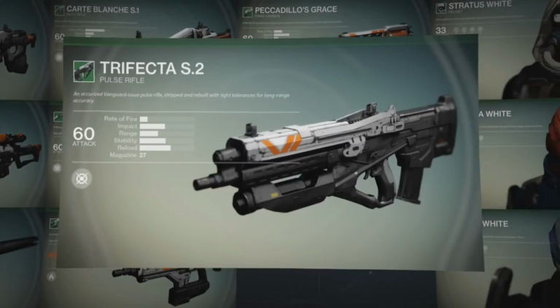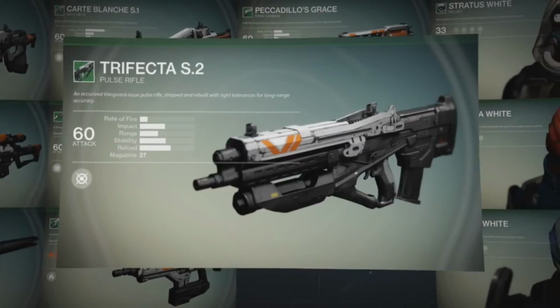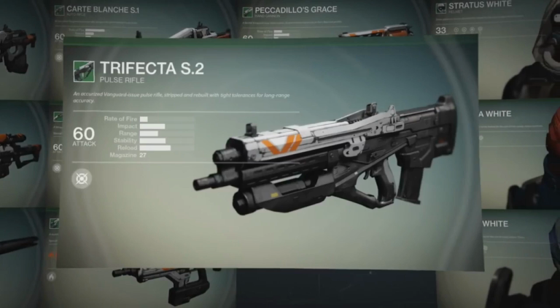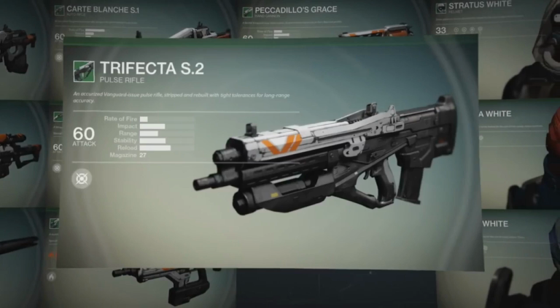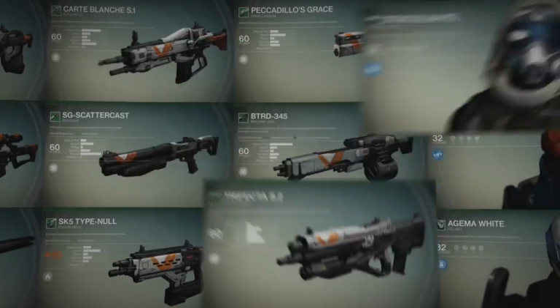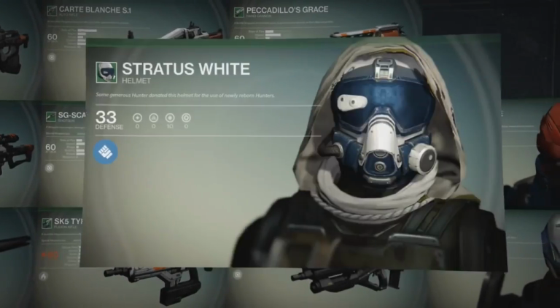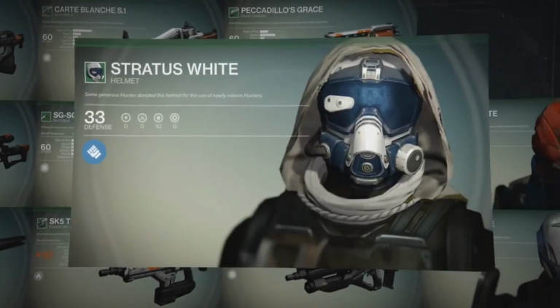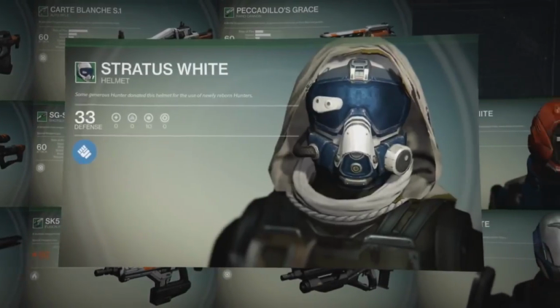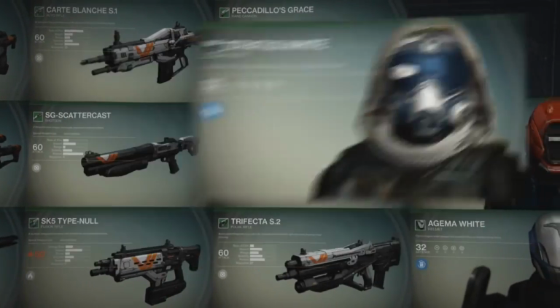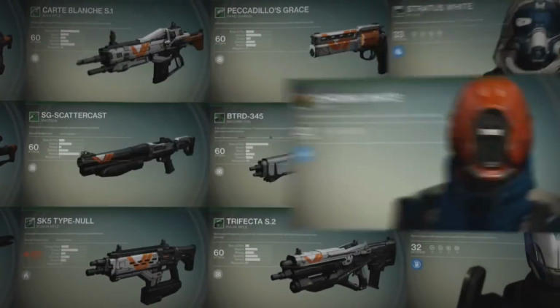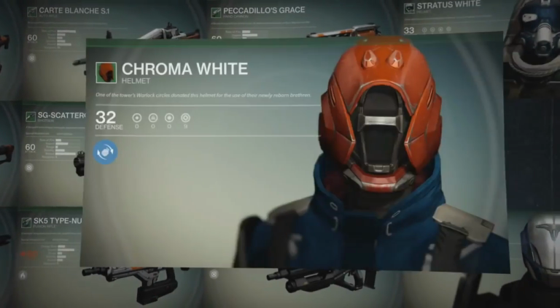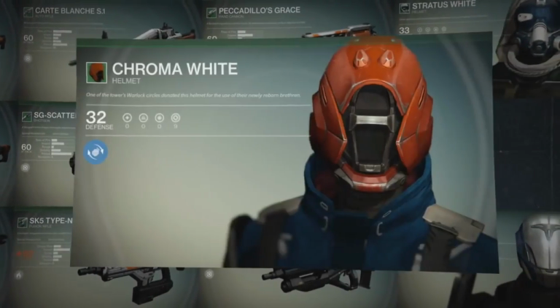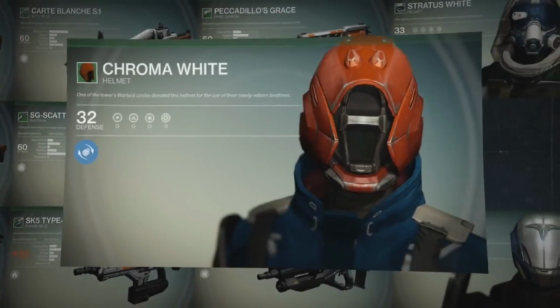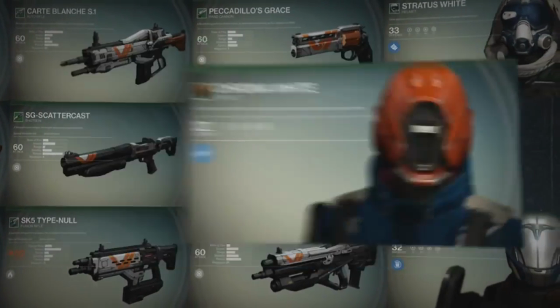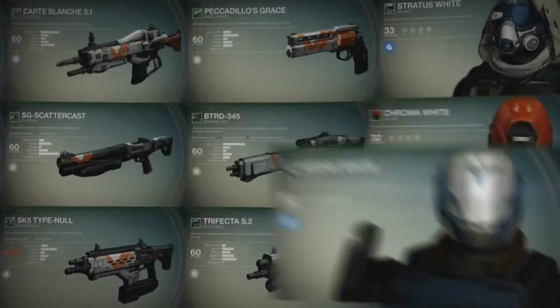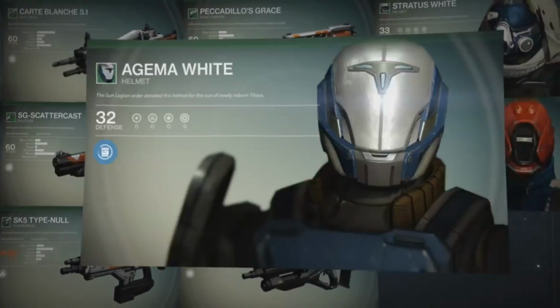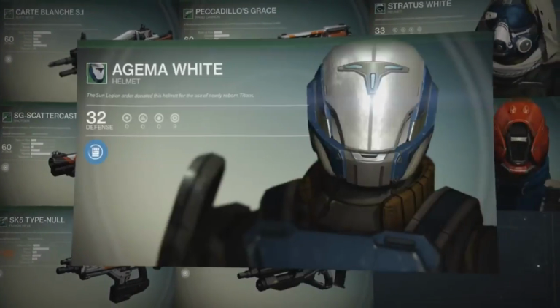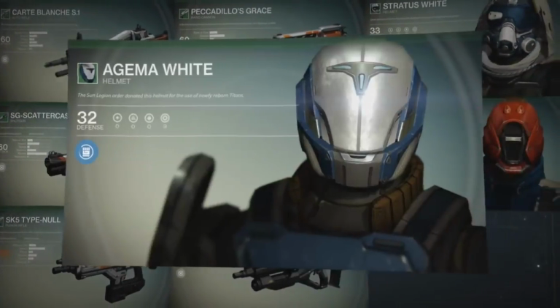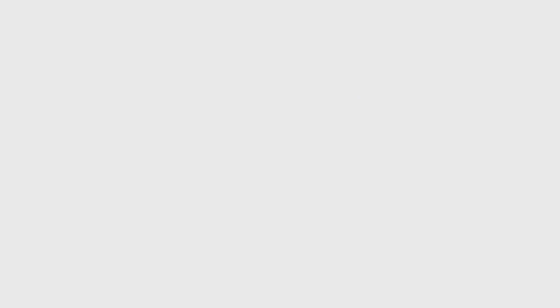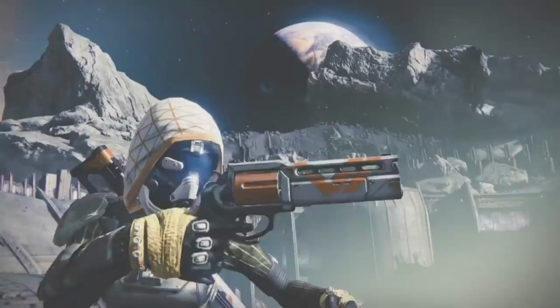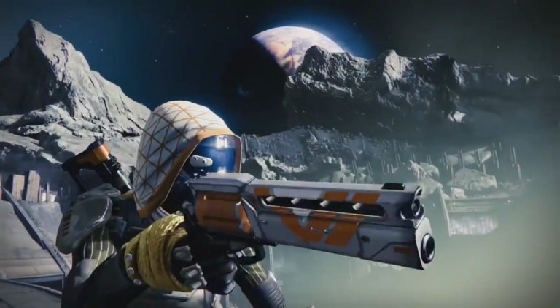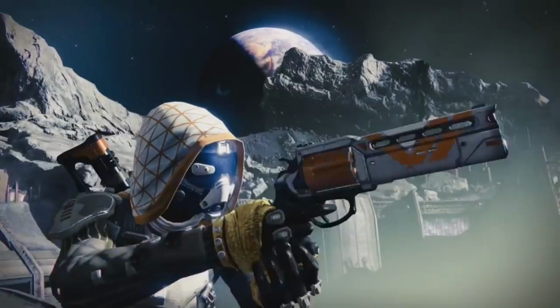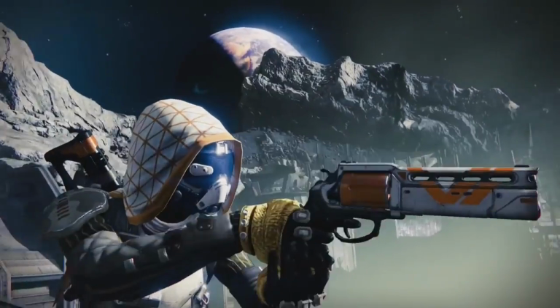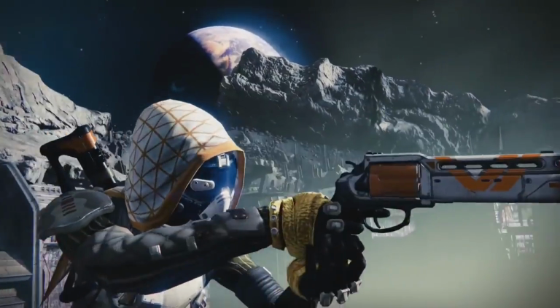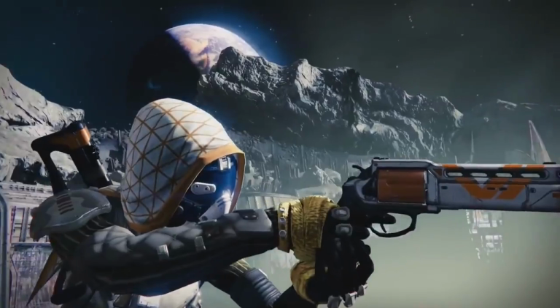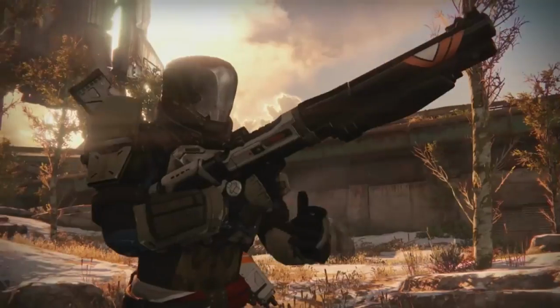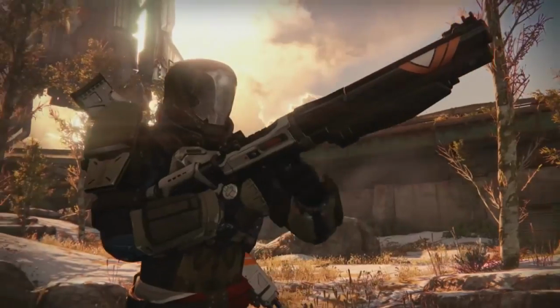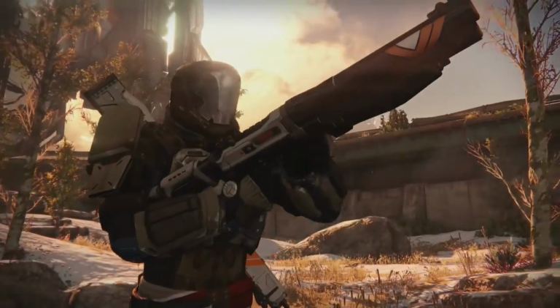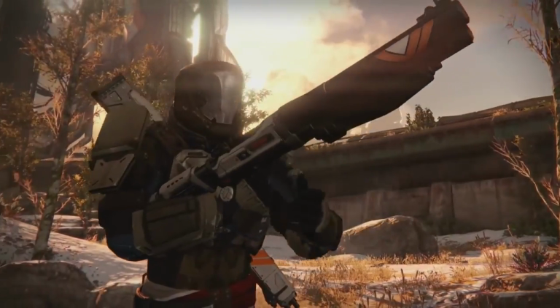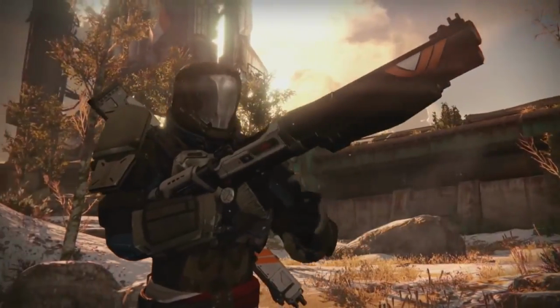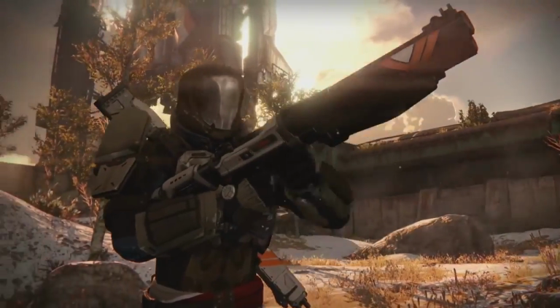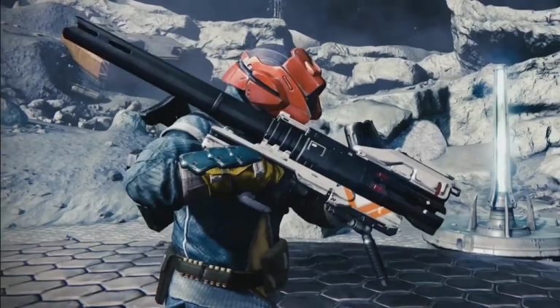The armor consists of a Hunter helmet, a Warlock helmet, and a Titan helmet. Now each piece of gear also has a description for it.